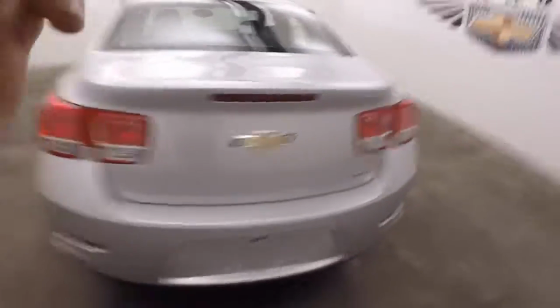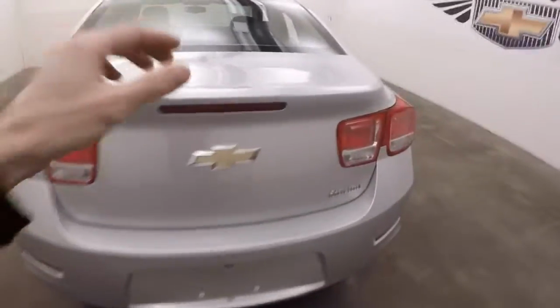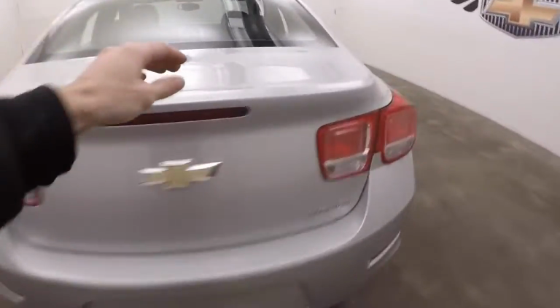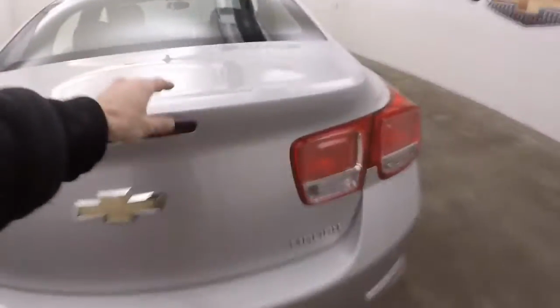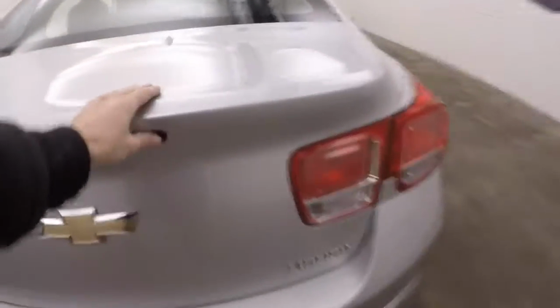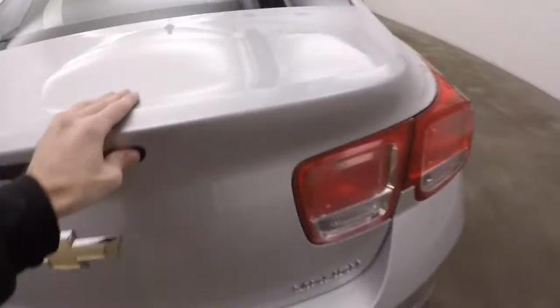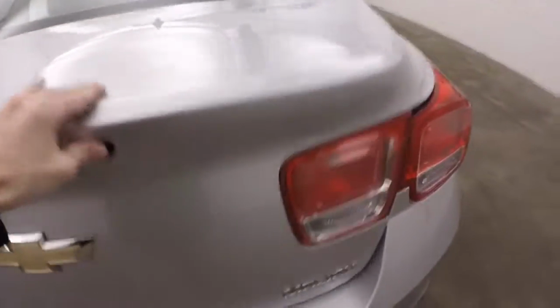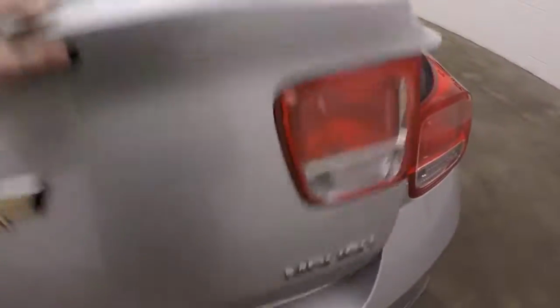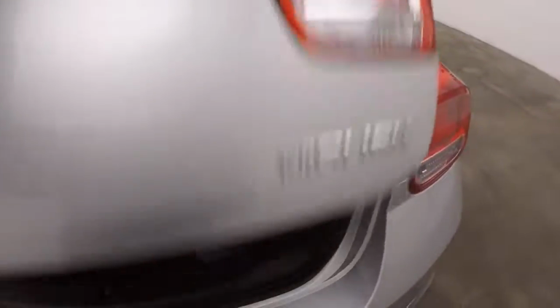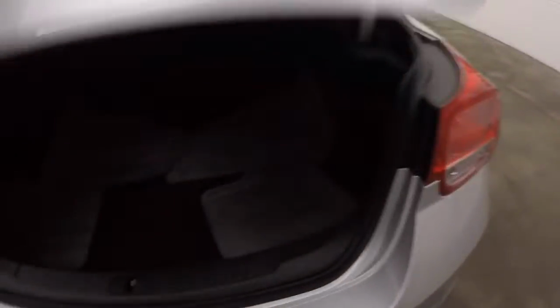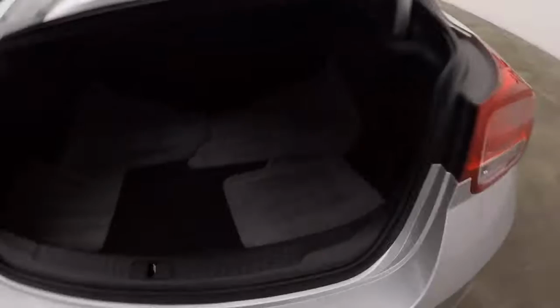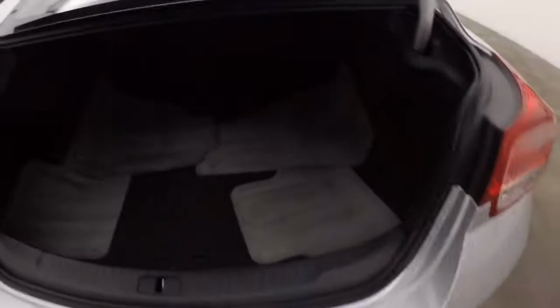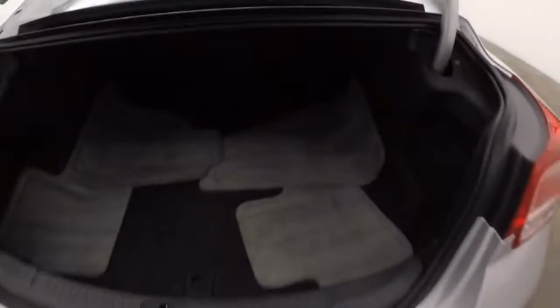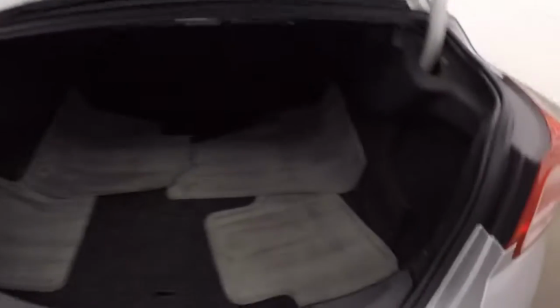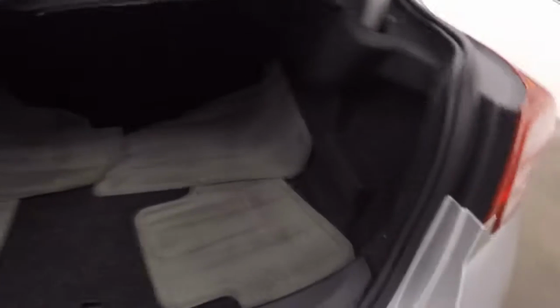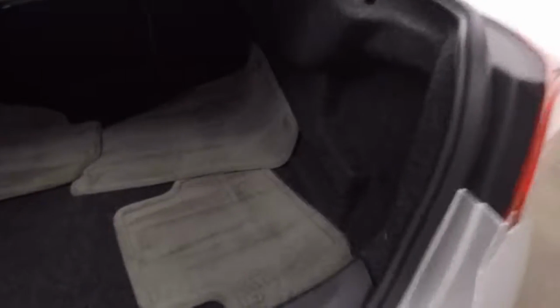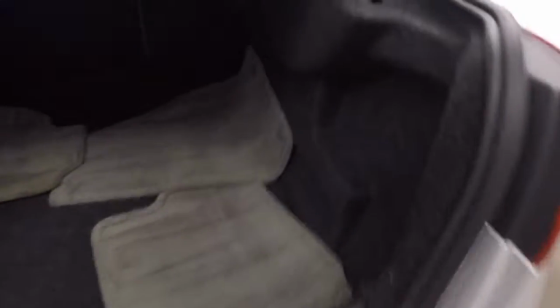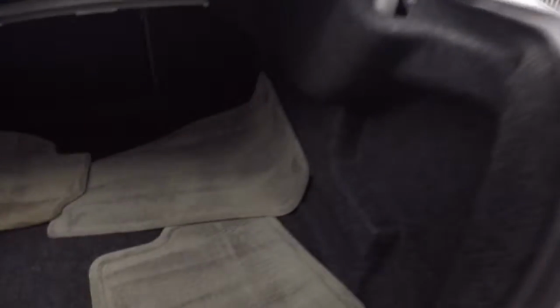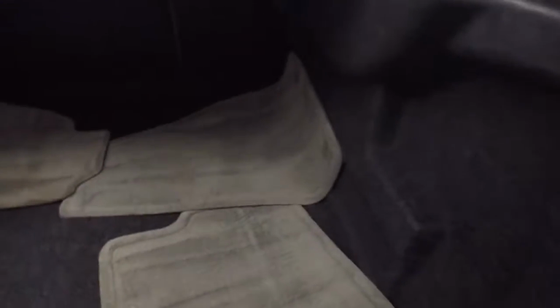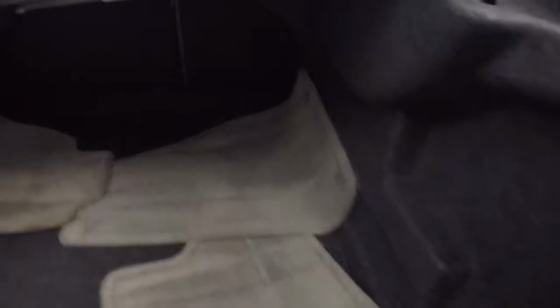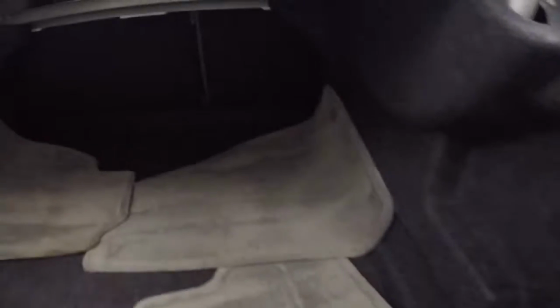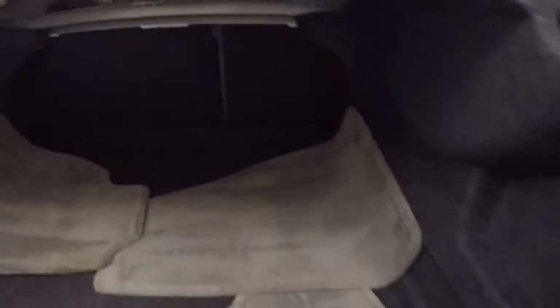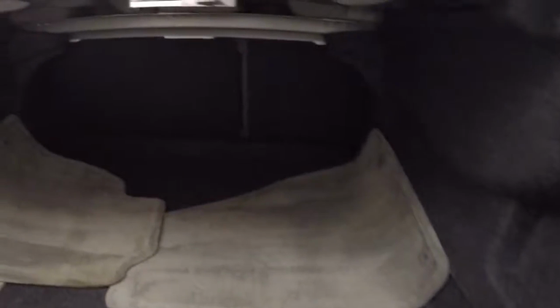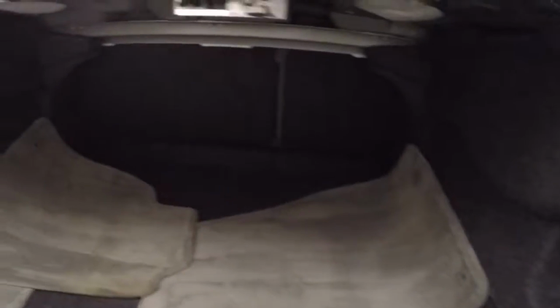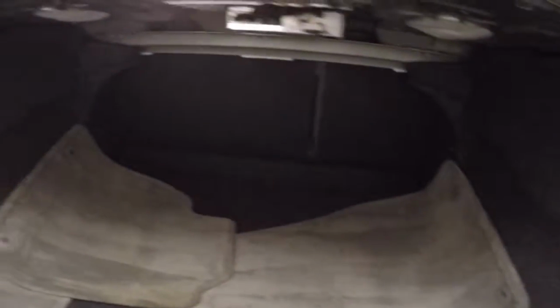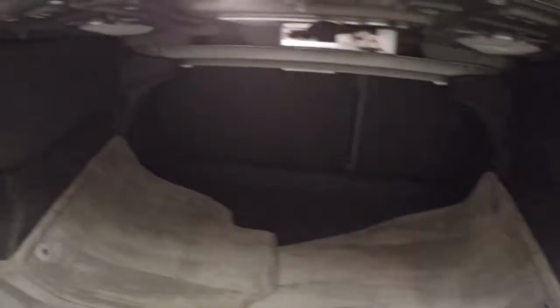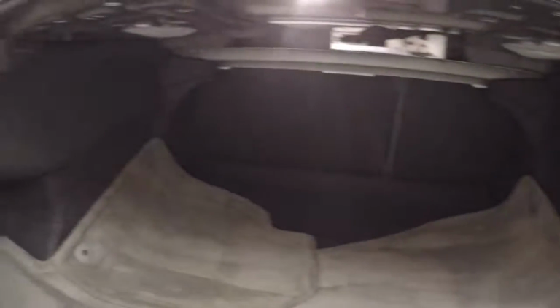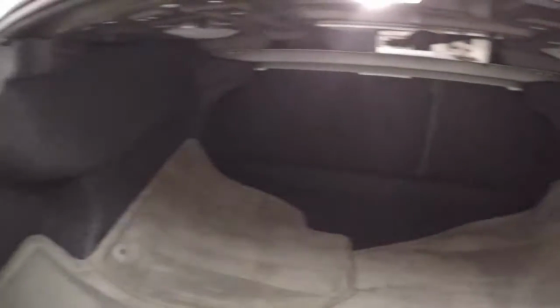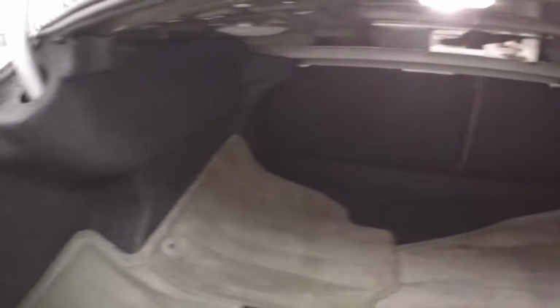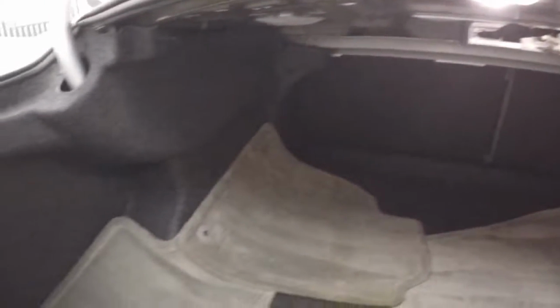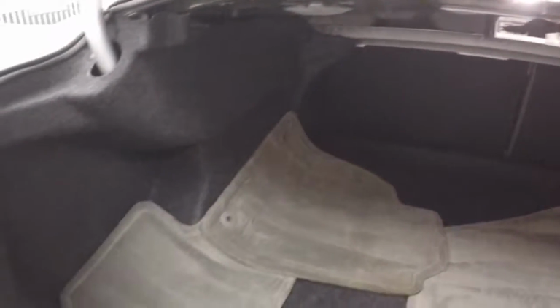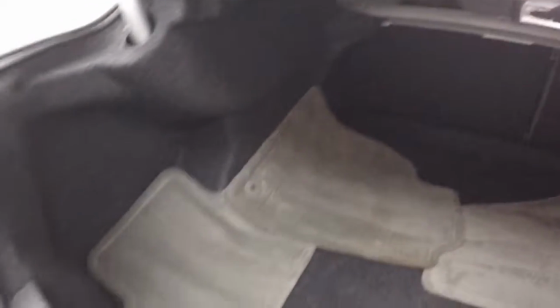Come around to the back, we'll look inside the trunk. Plenty of space, tons and tons of room.